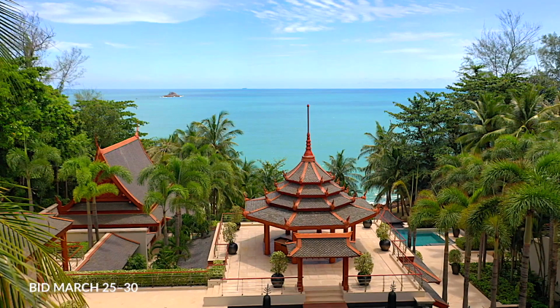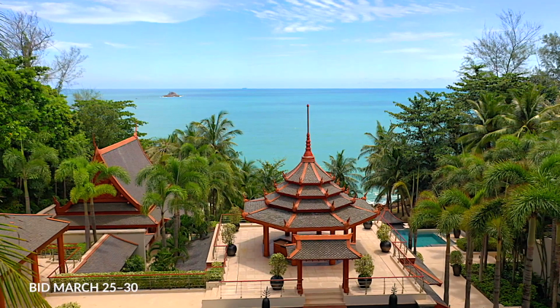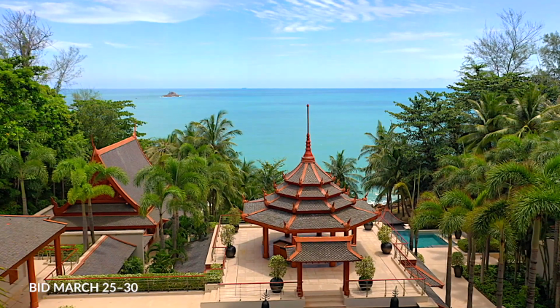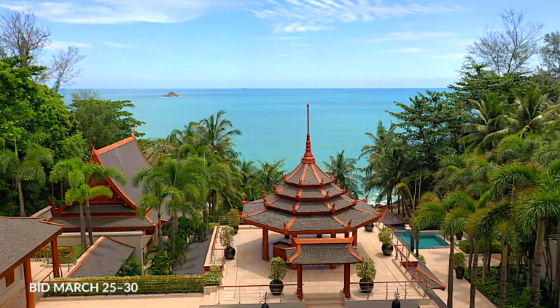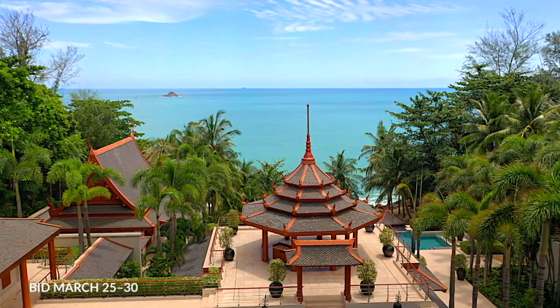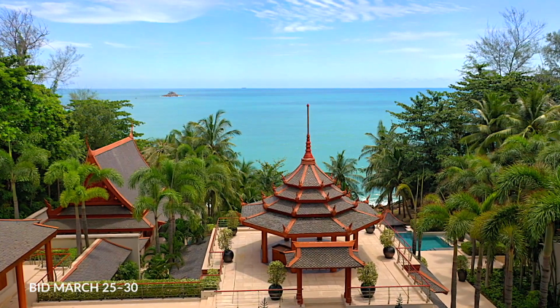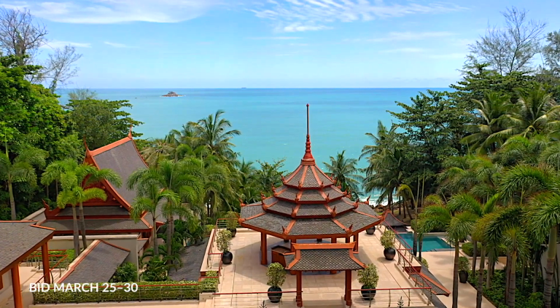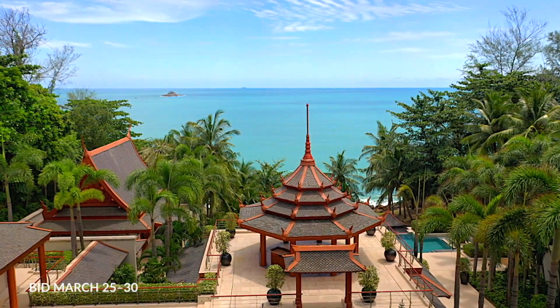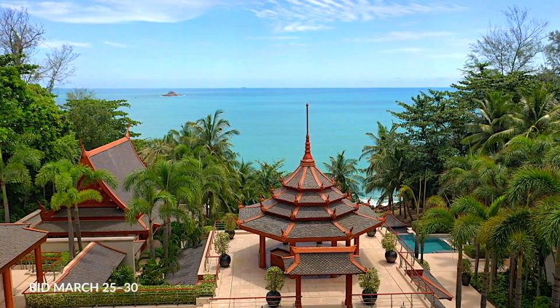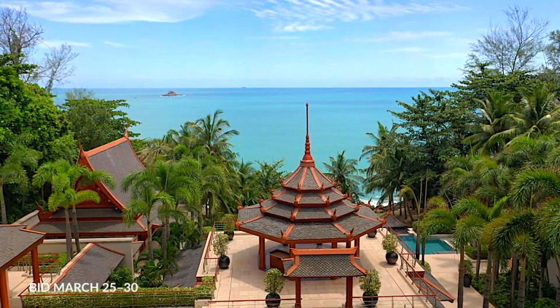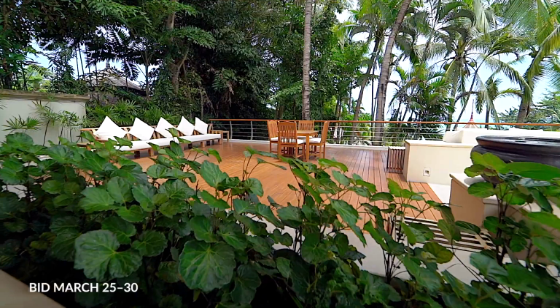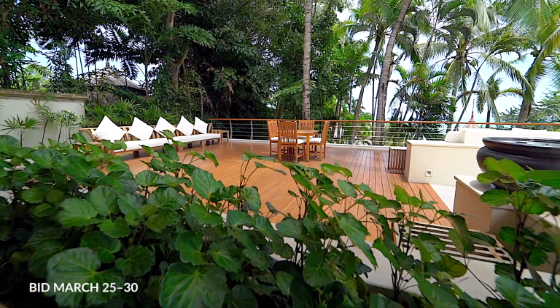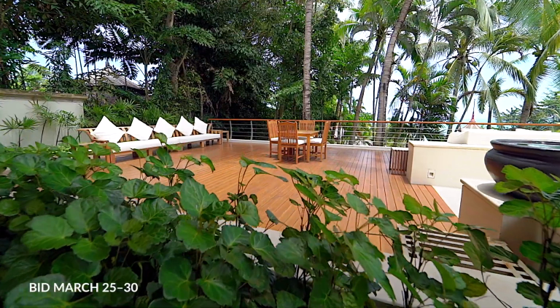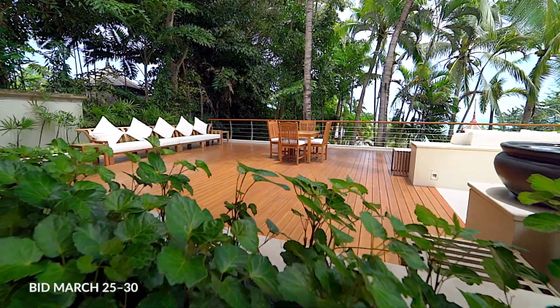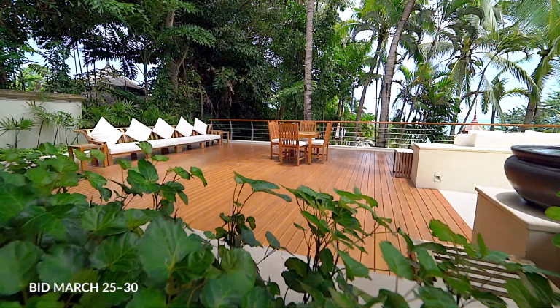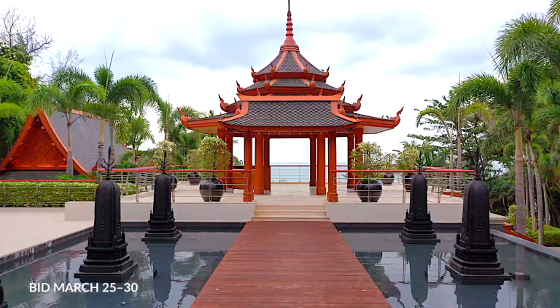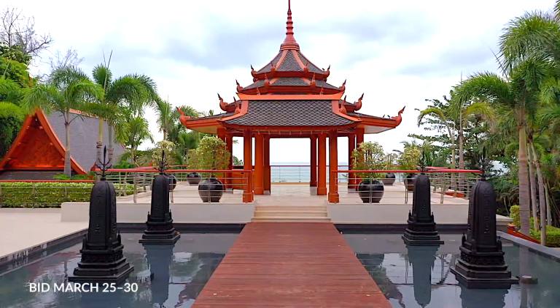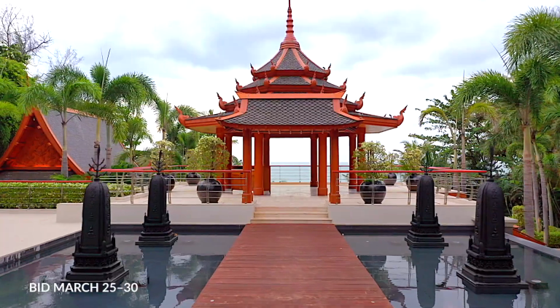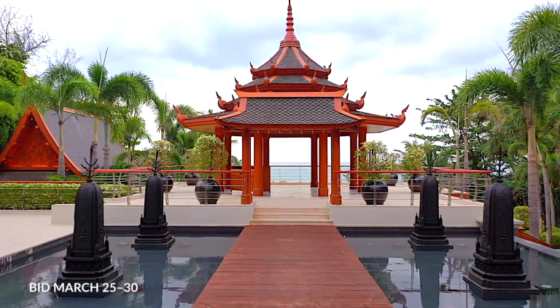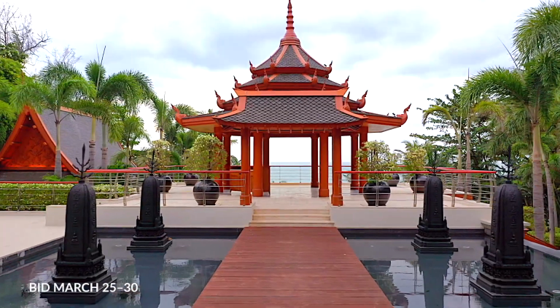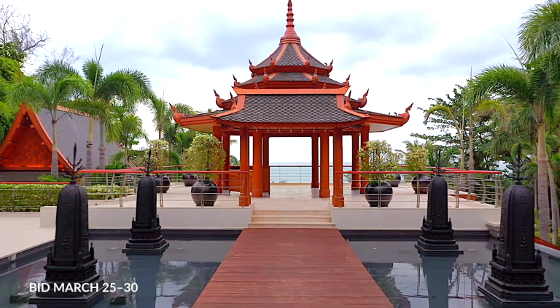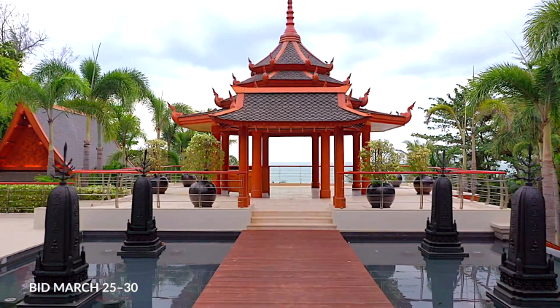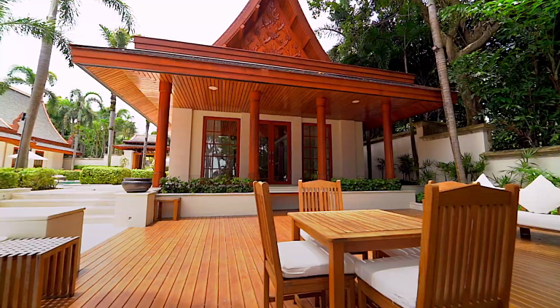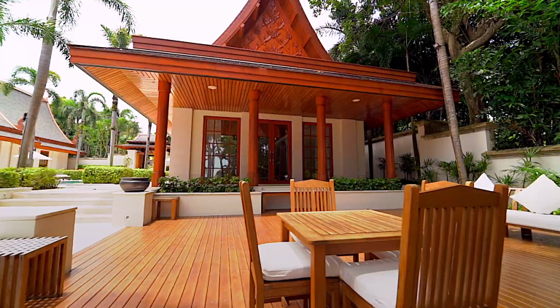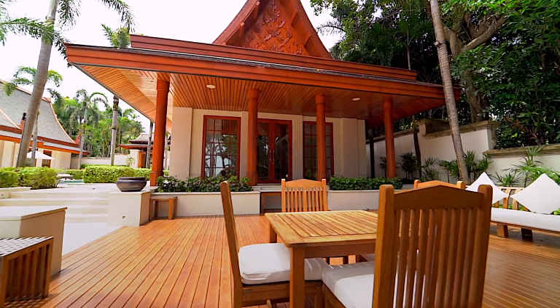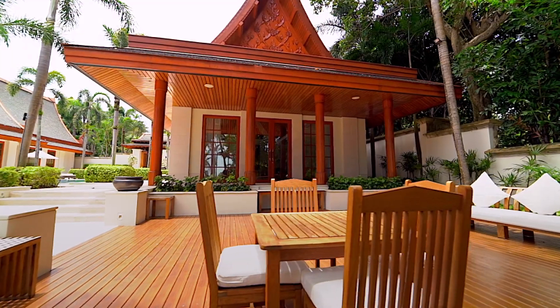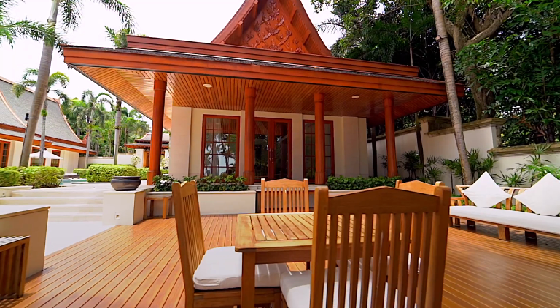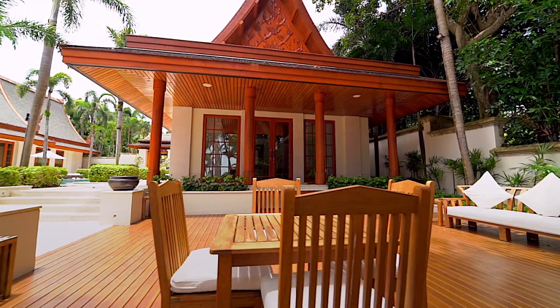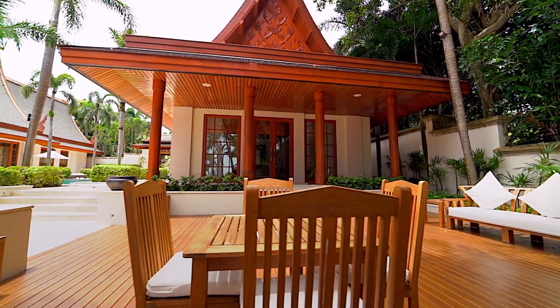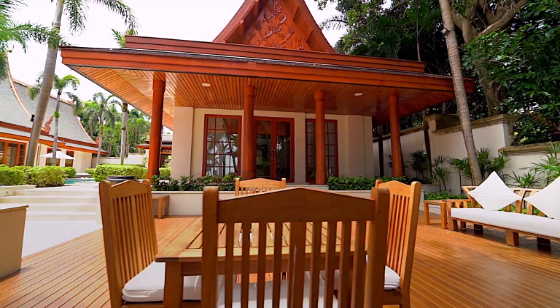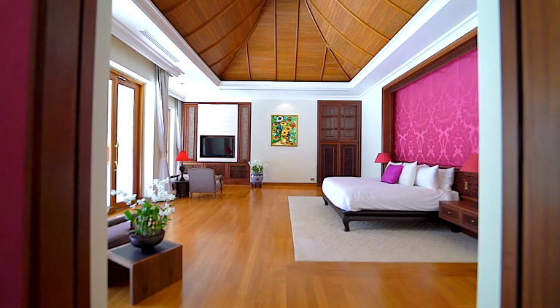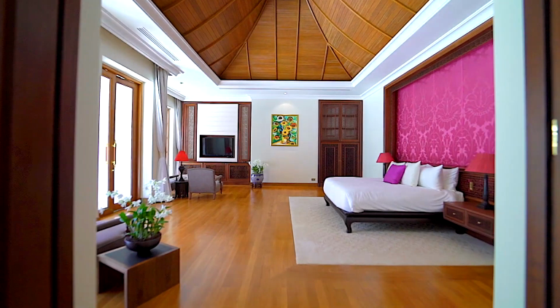Lounge at one of the many cabanas and sun decks and watch the spectacular view of the sun setting from every bedroom.